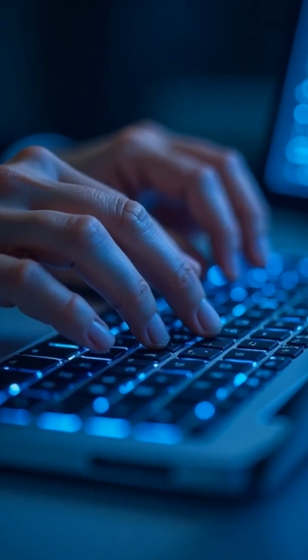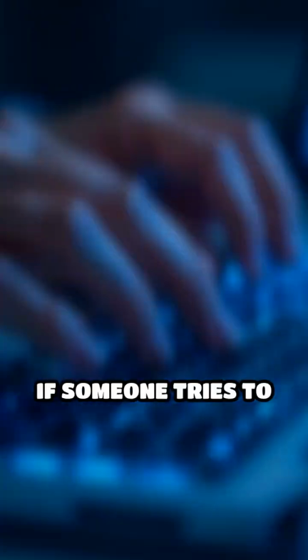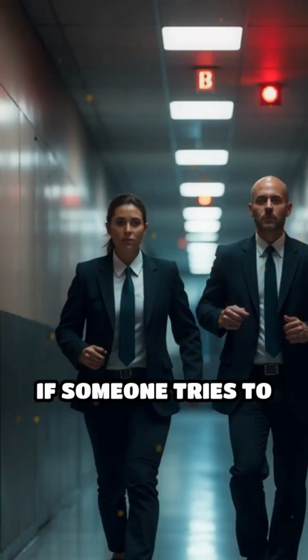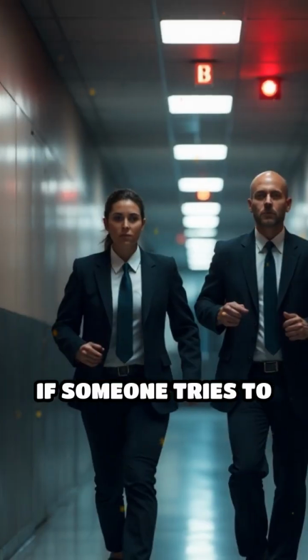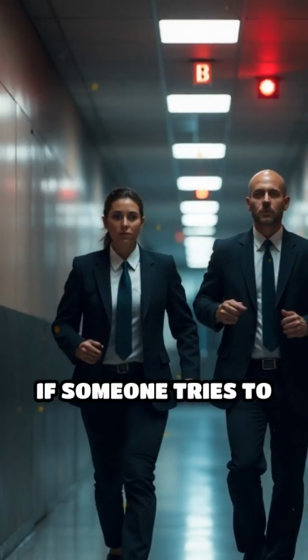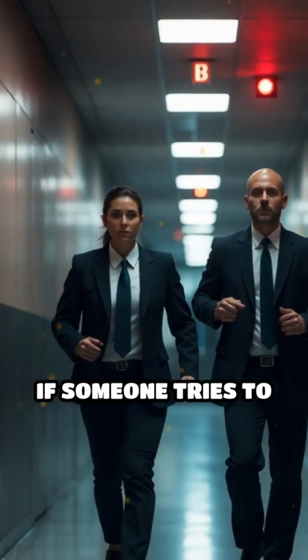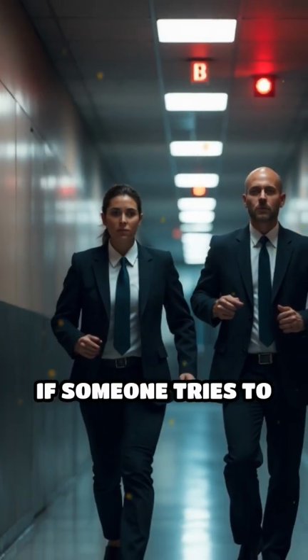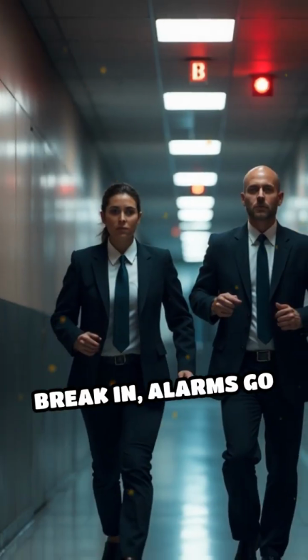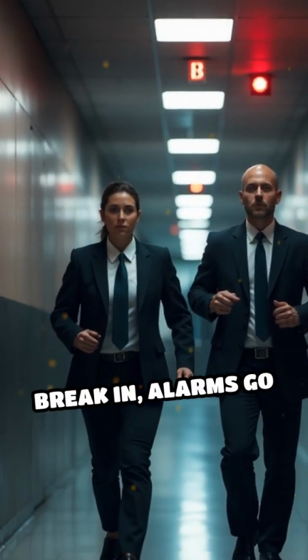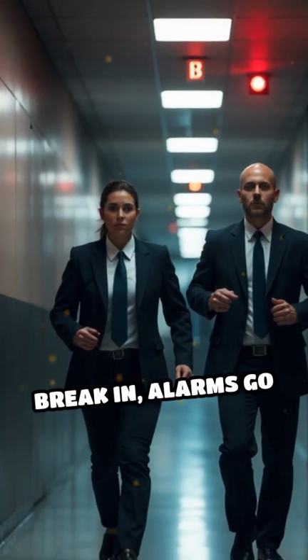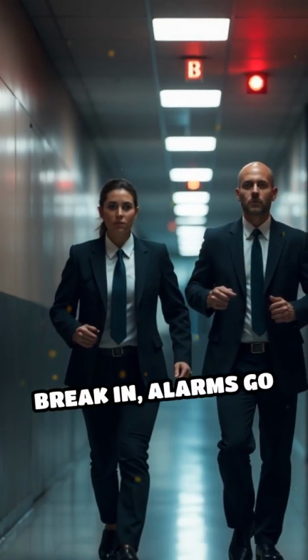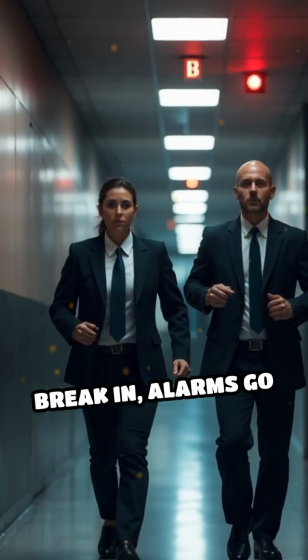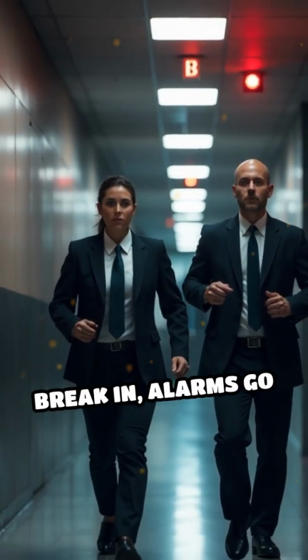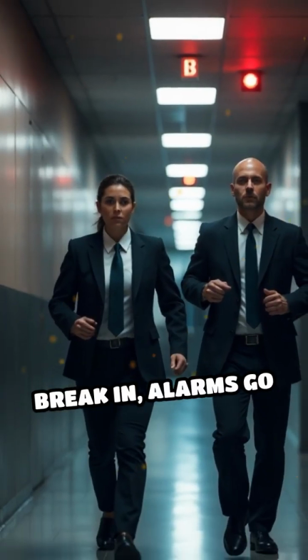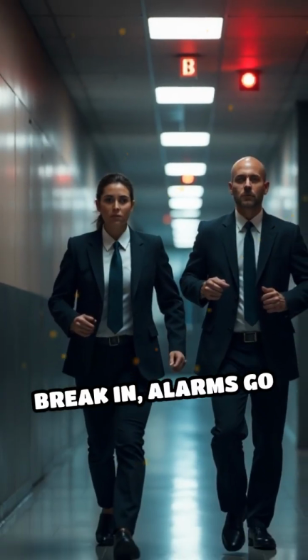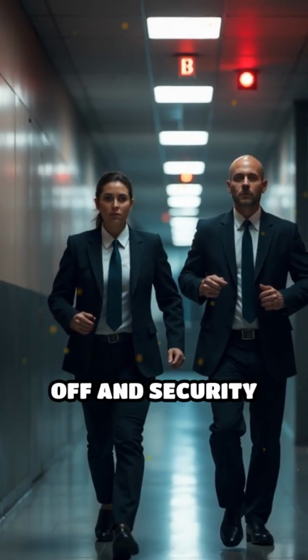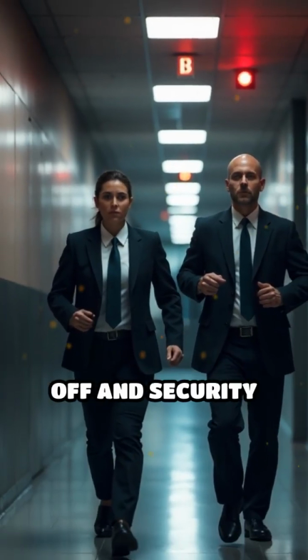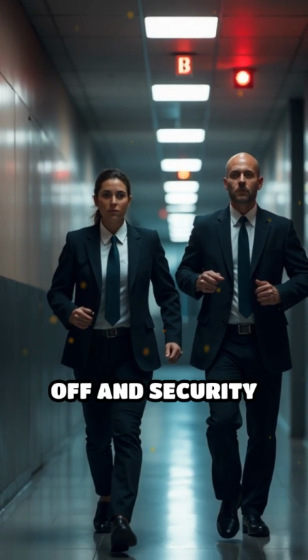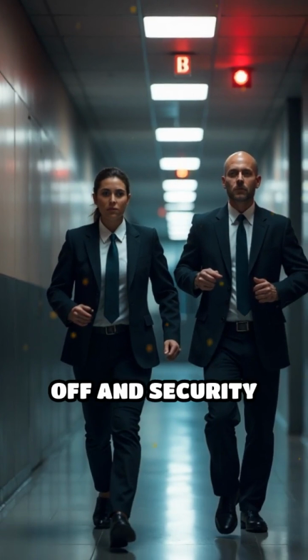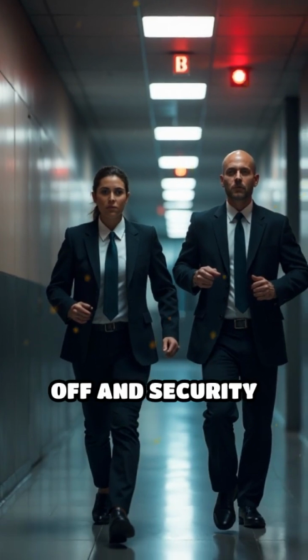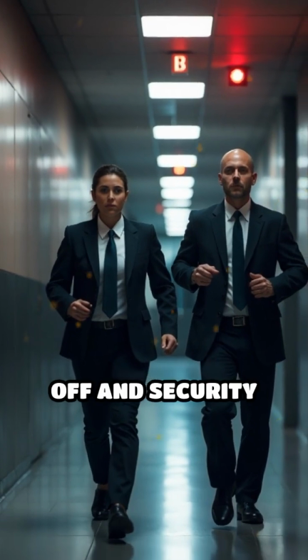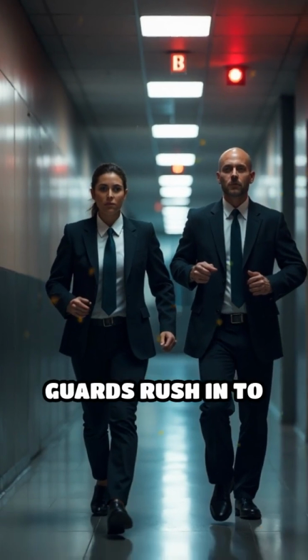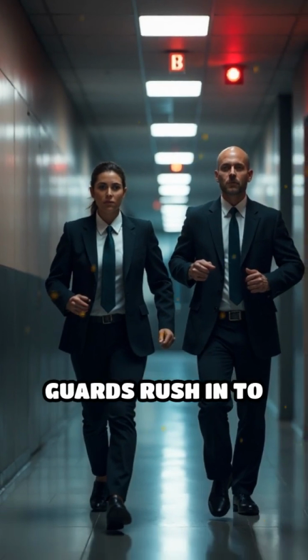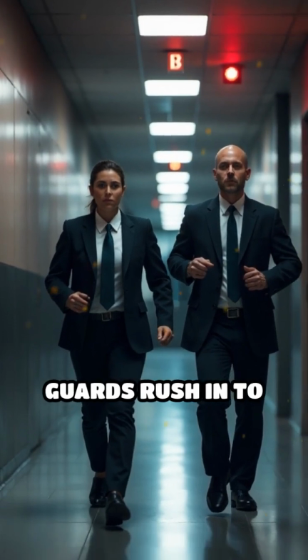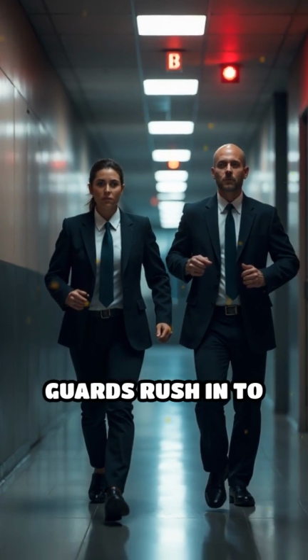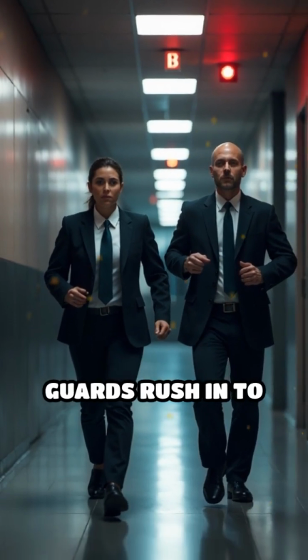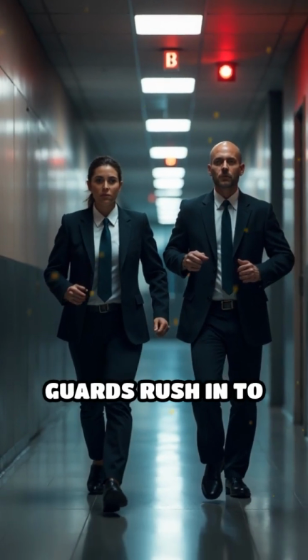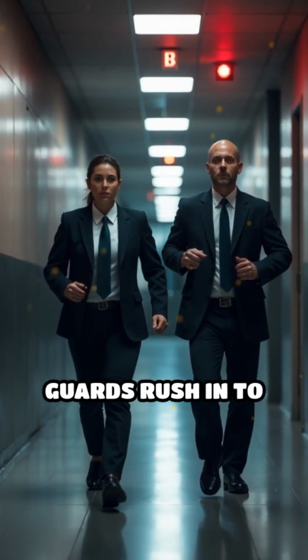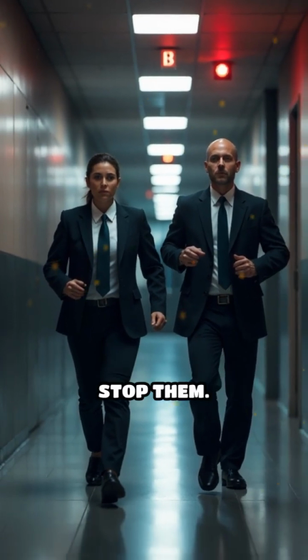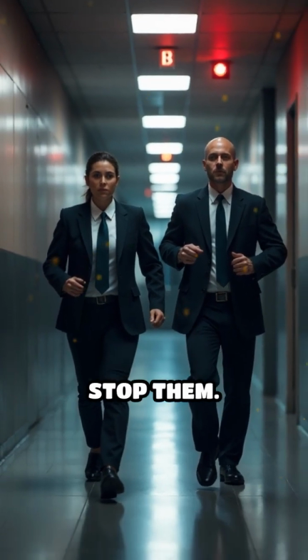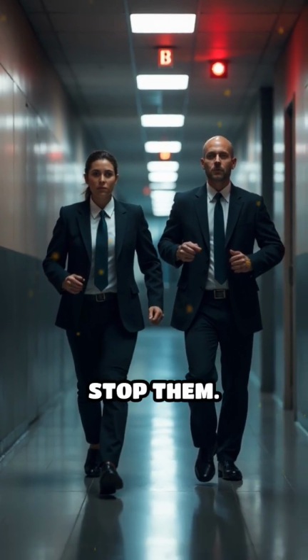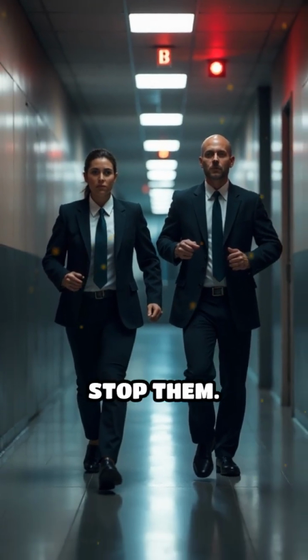If someone tries to break in, alarms go off and security guards rush in to stop them.